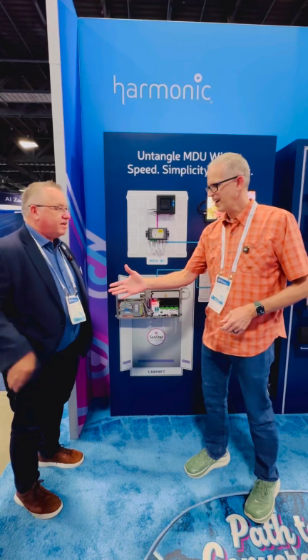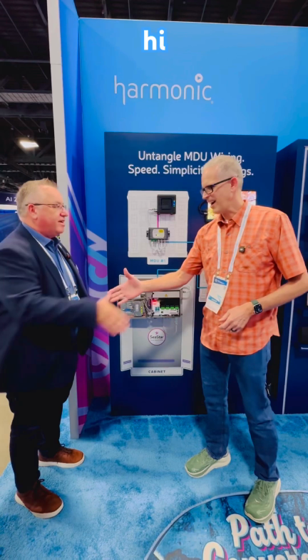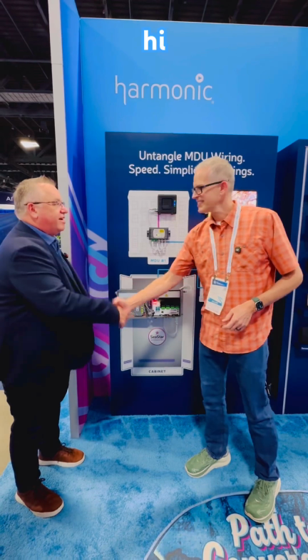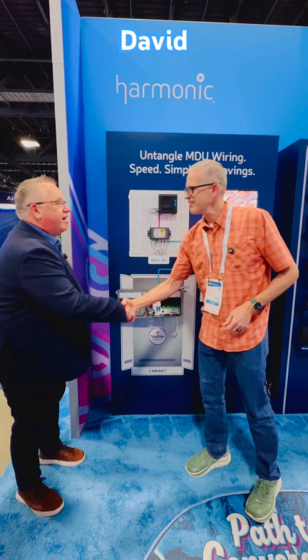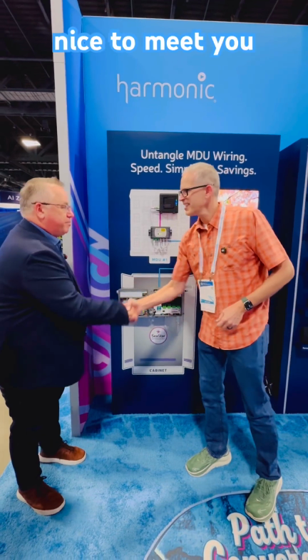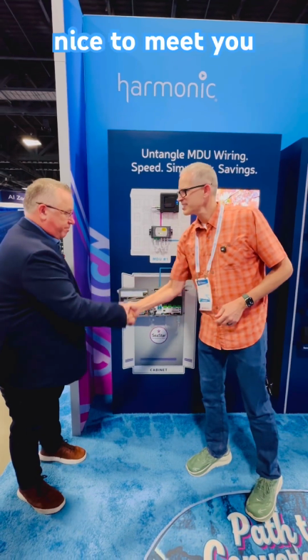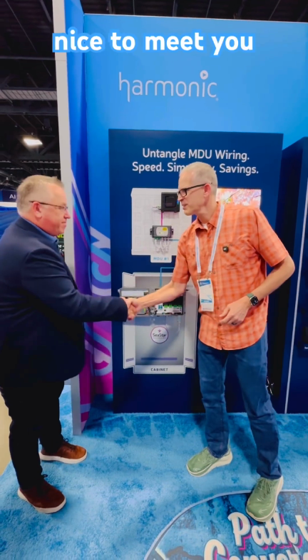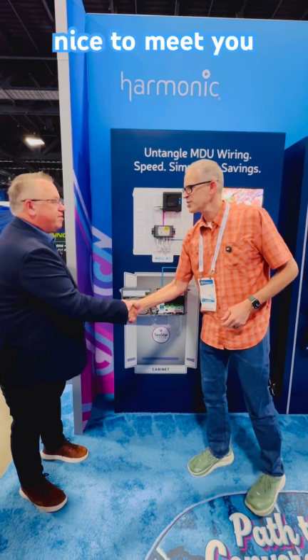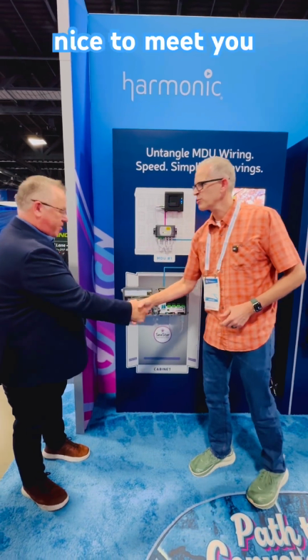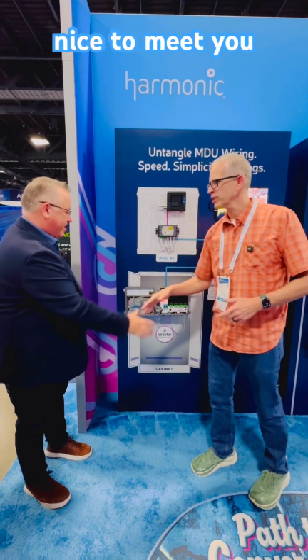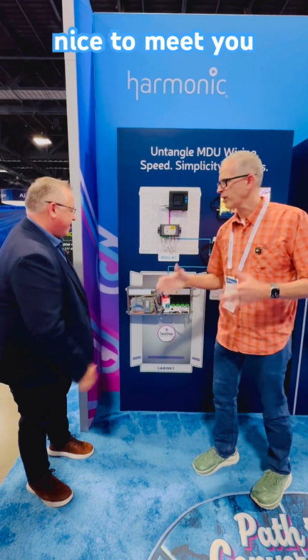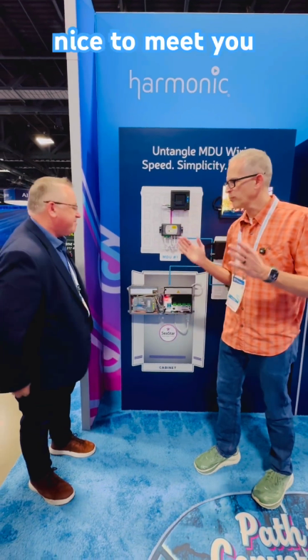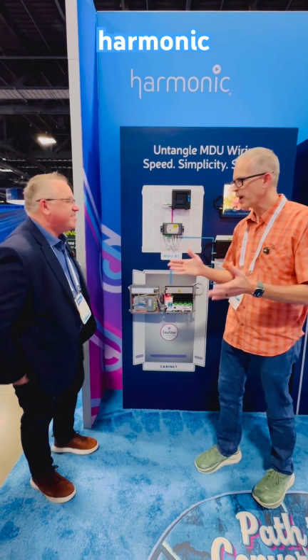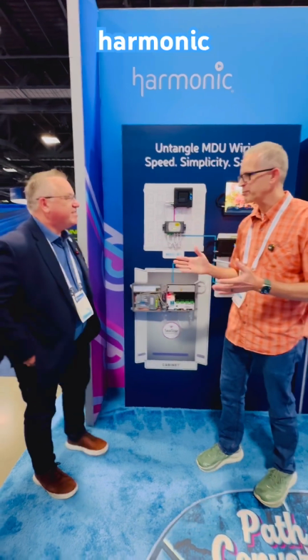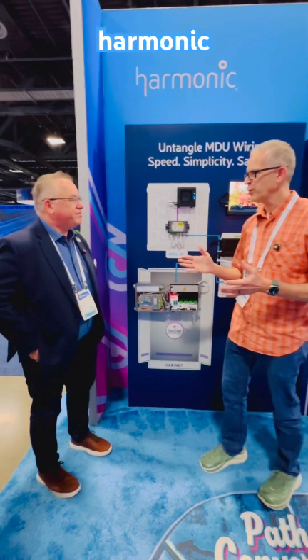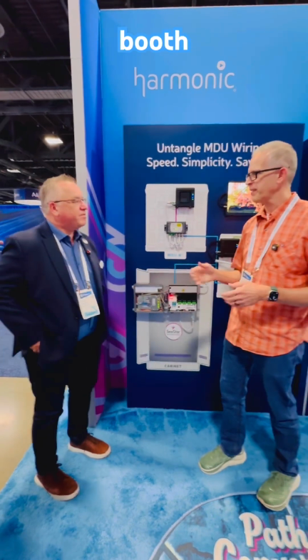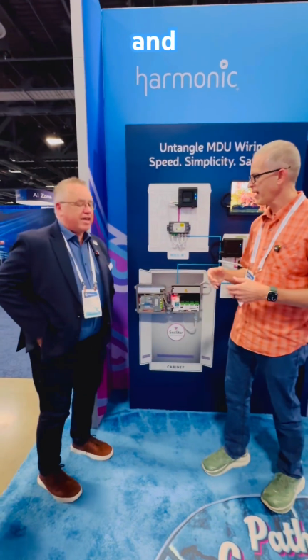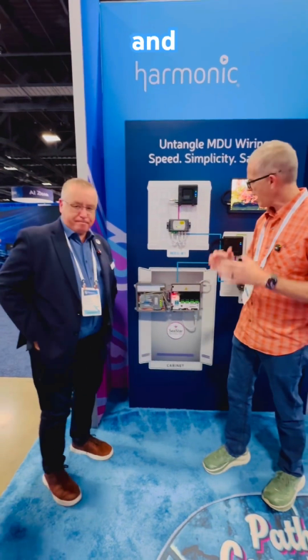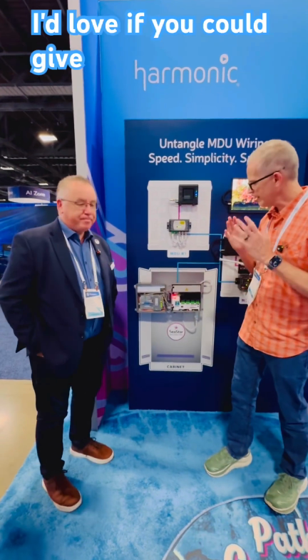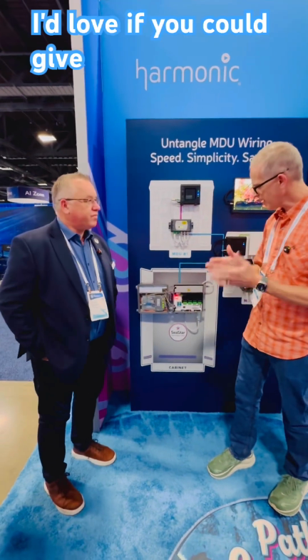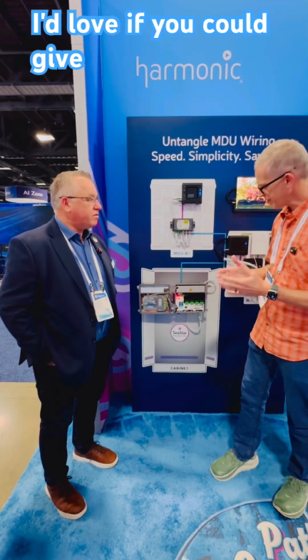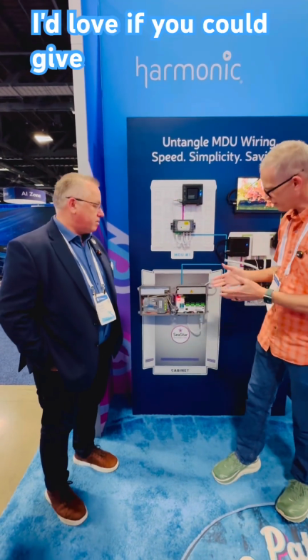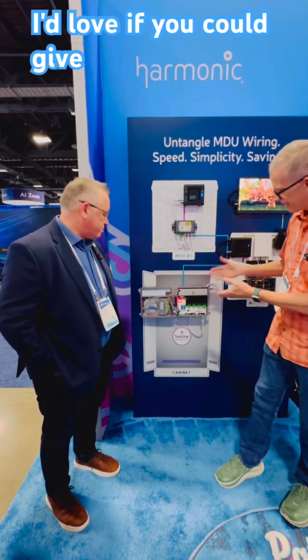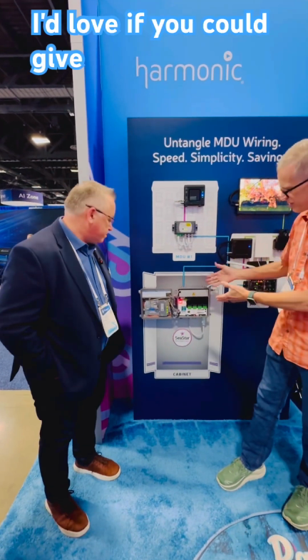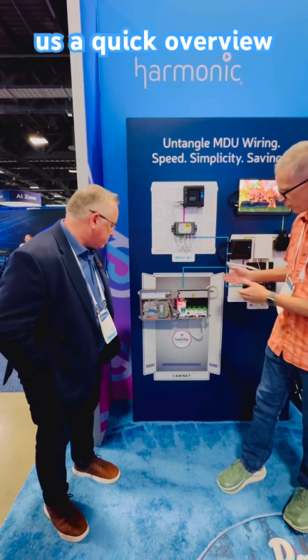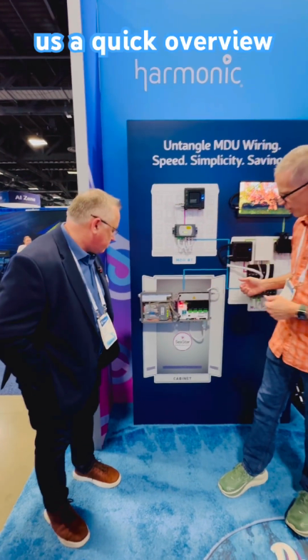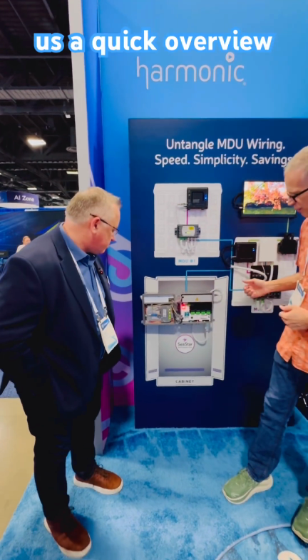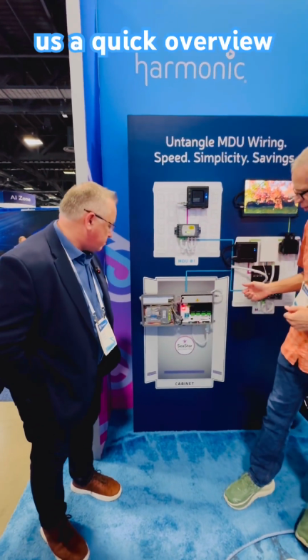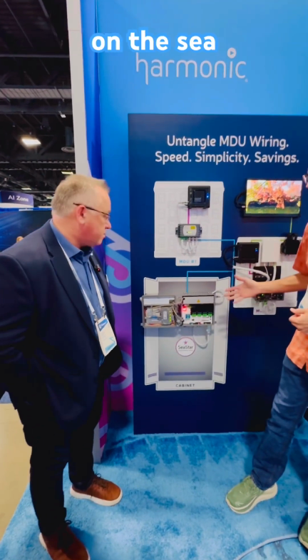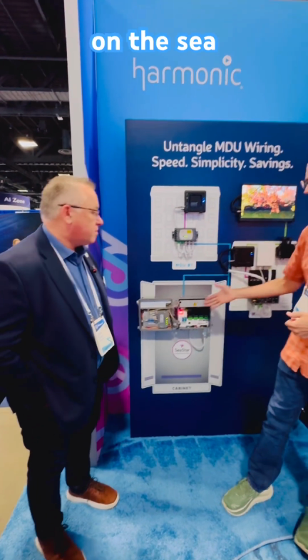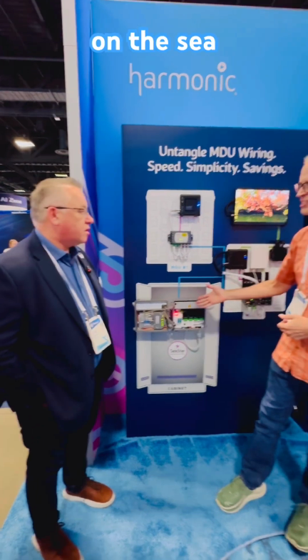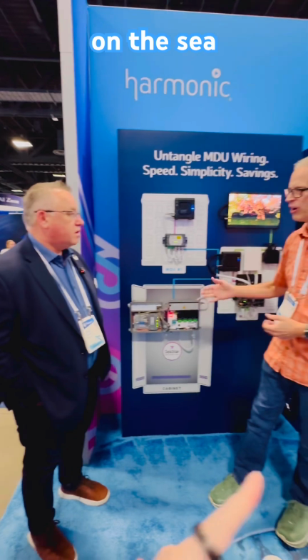Hi, David. Nice to meet you. We're at the Harmonic booth, and I'd love if you could give us a quick overview on the C-Star.